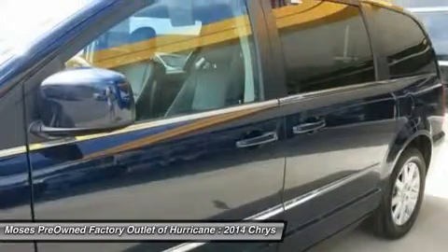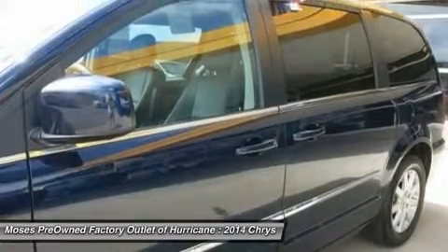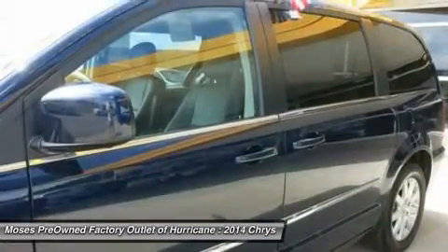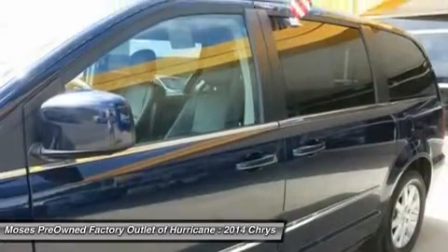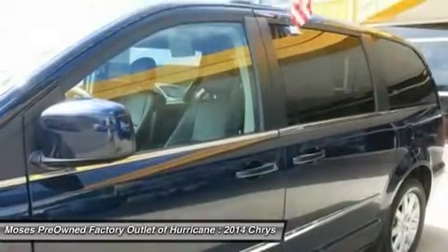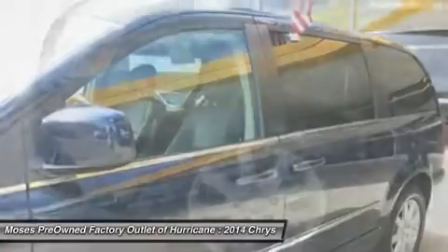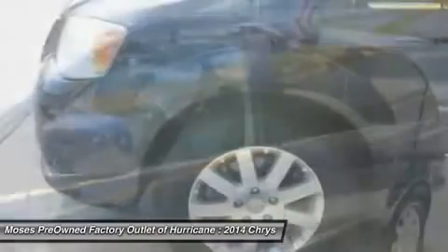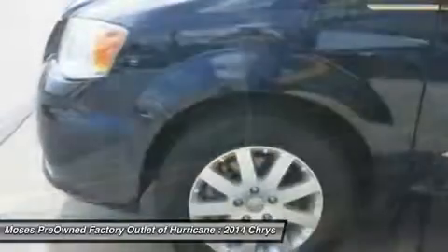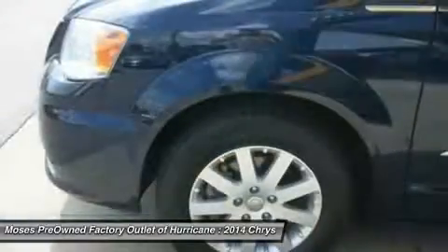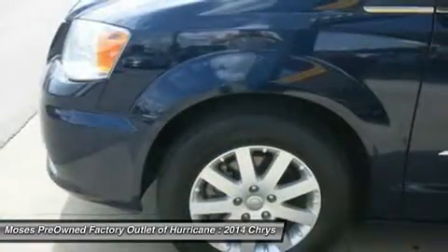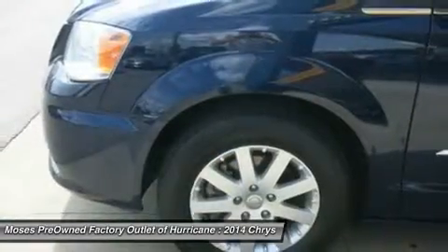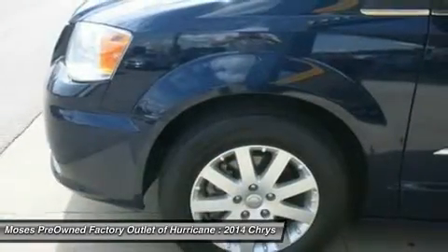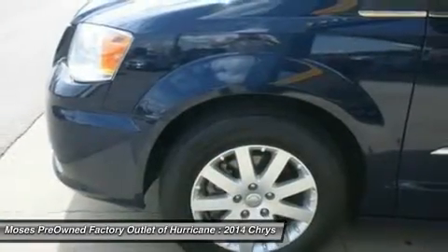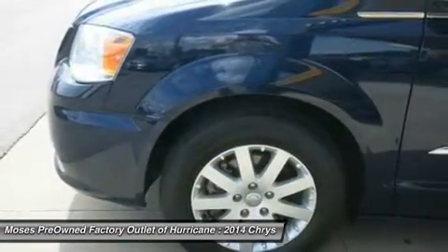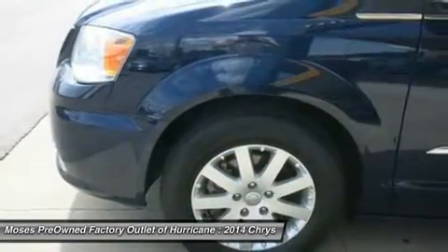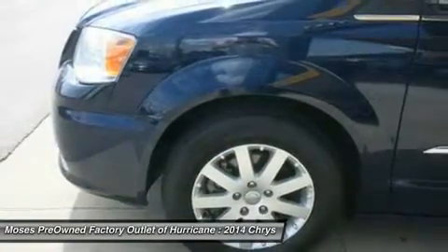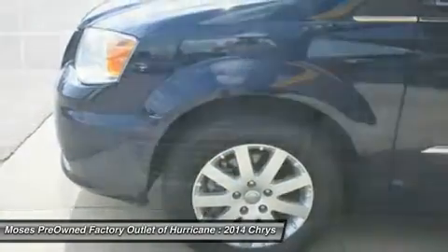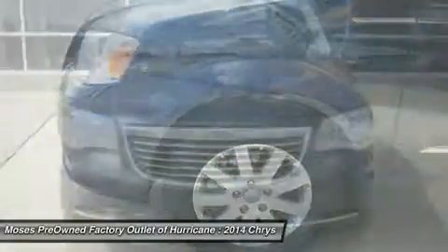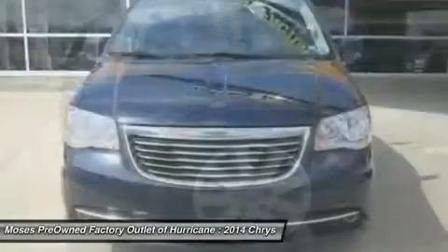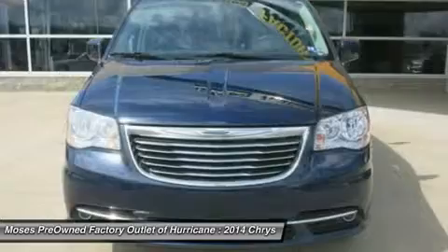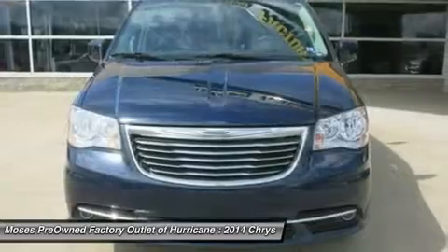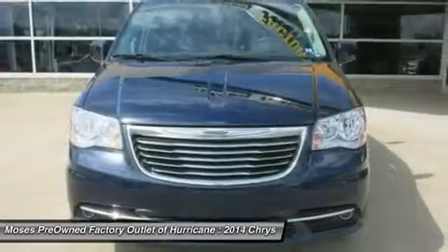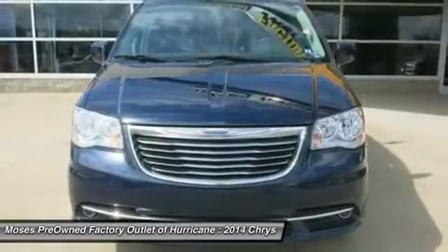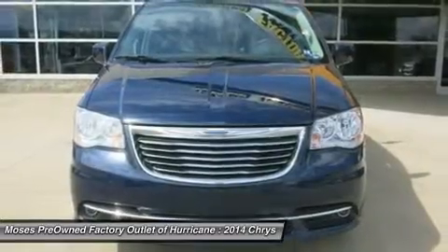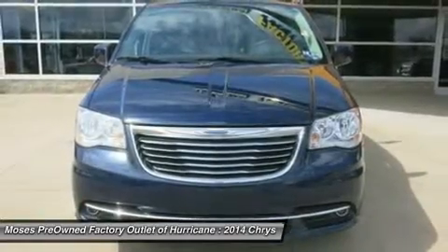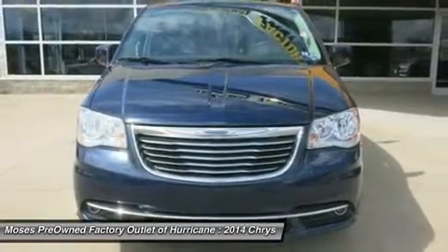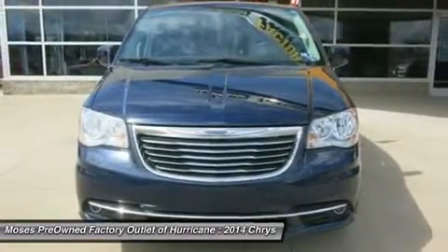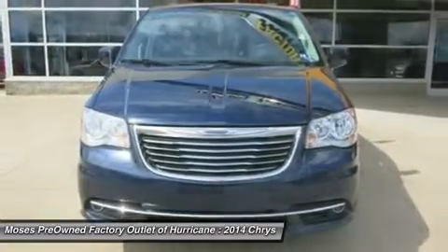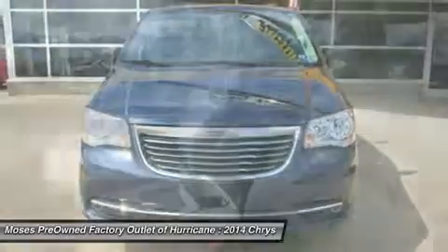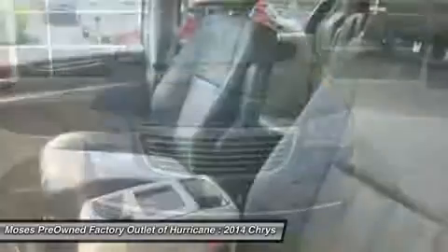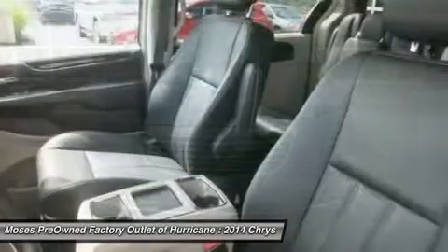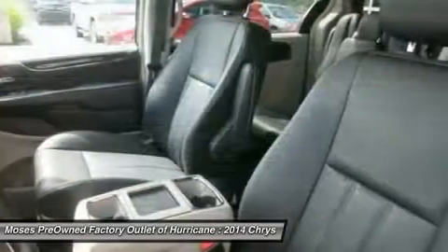Highest-ranked minivan in initial quality two years in a row by J.D. Power — don't miss your chance to save big at Moses Factory Outlet Test Valley.